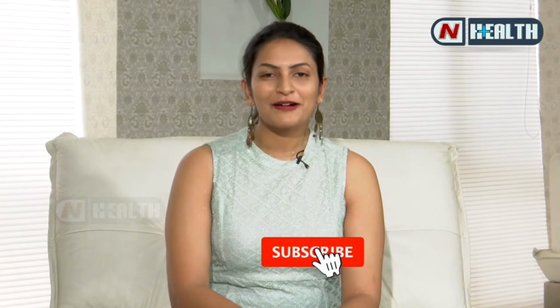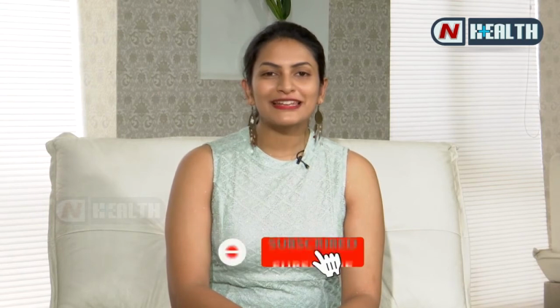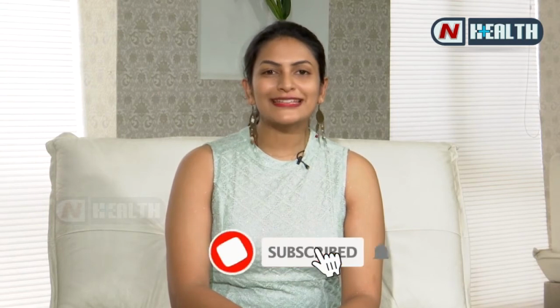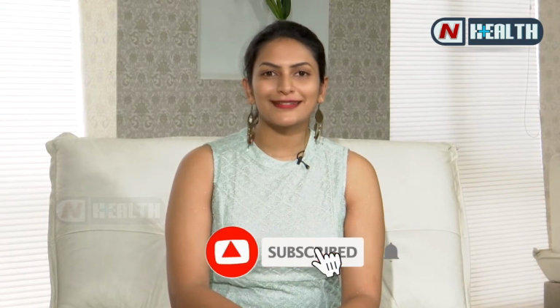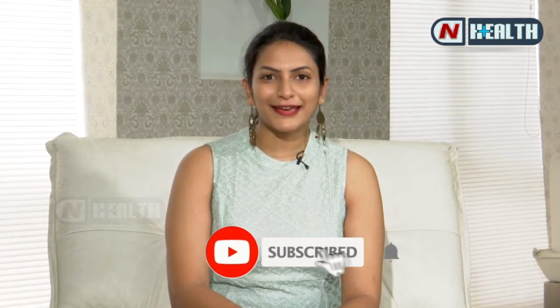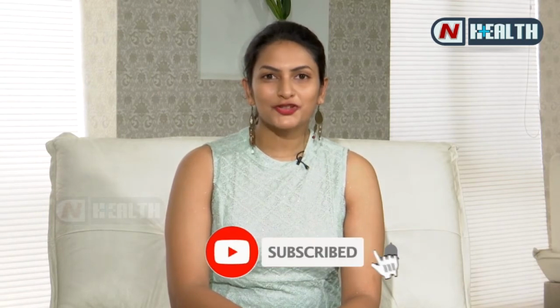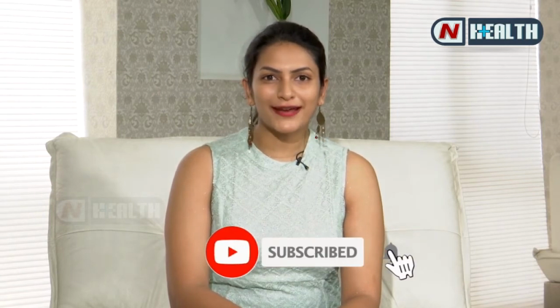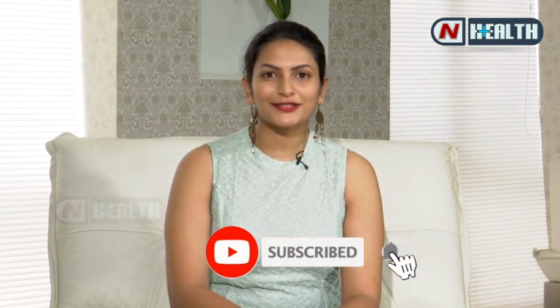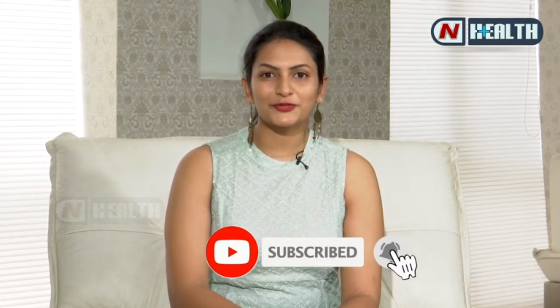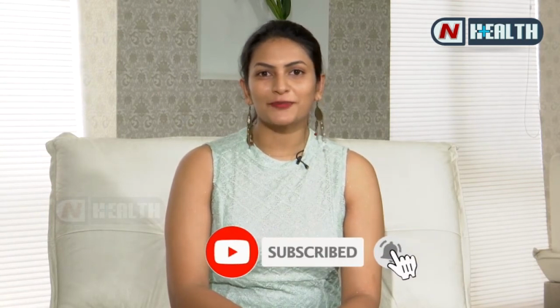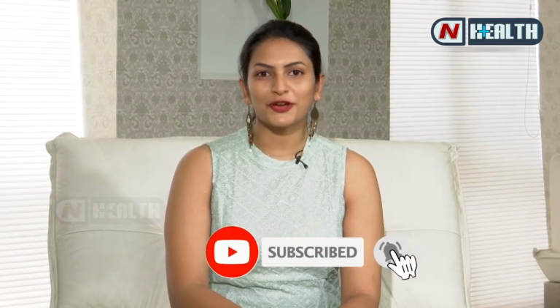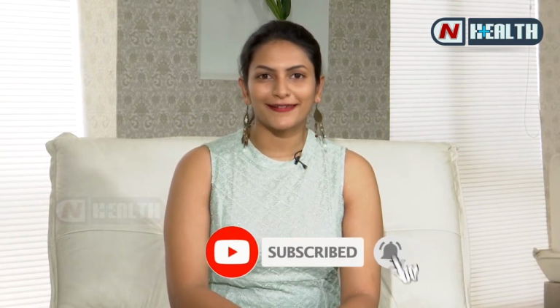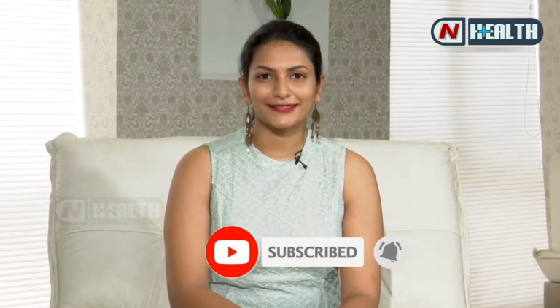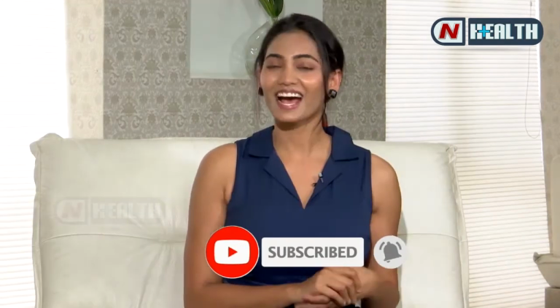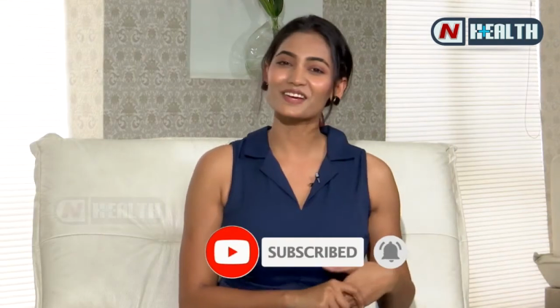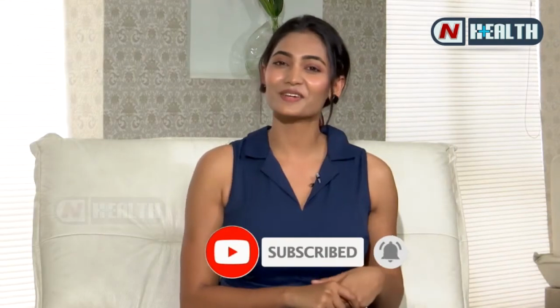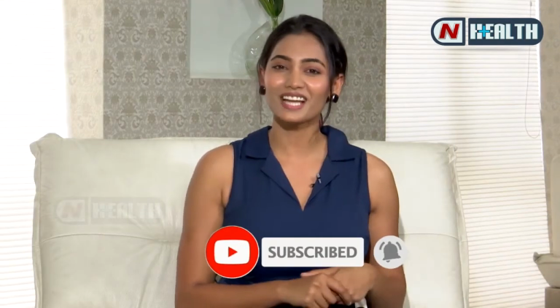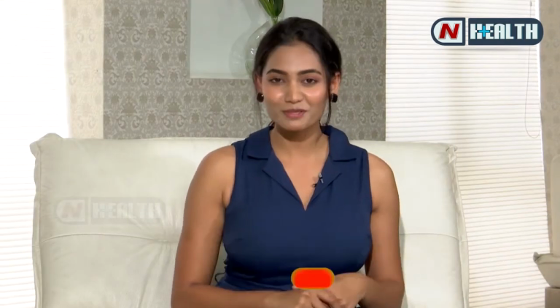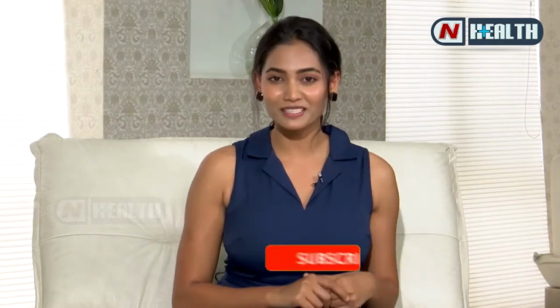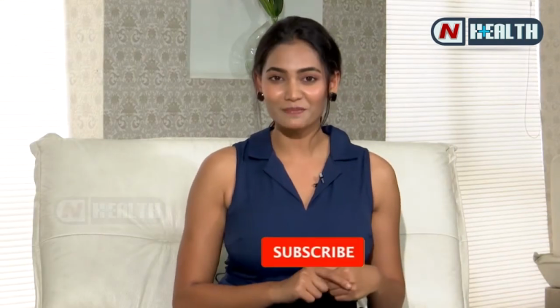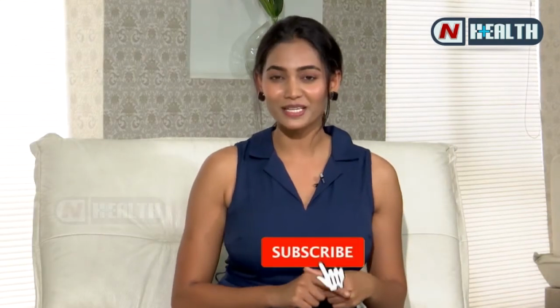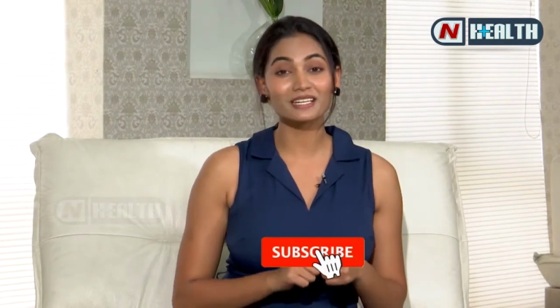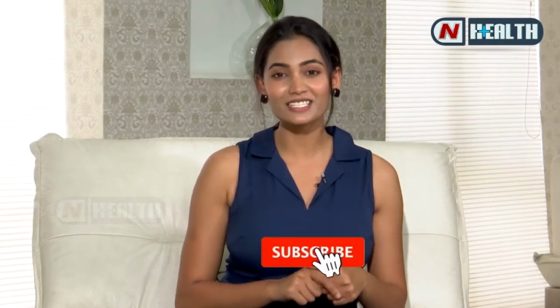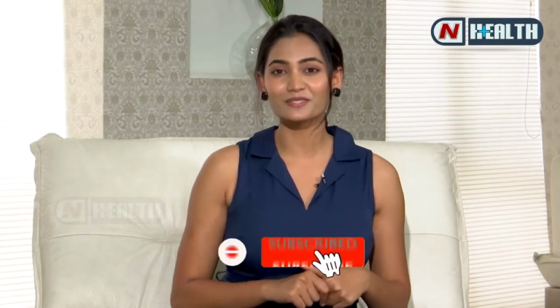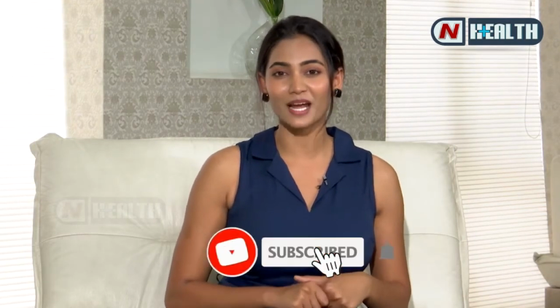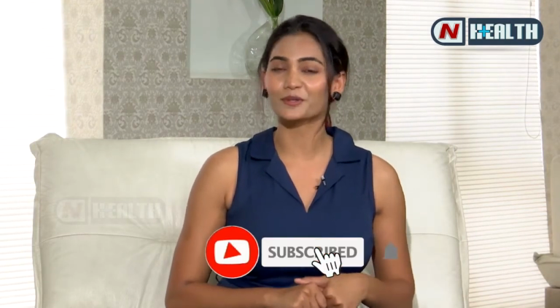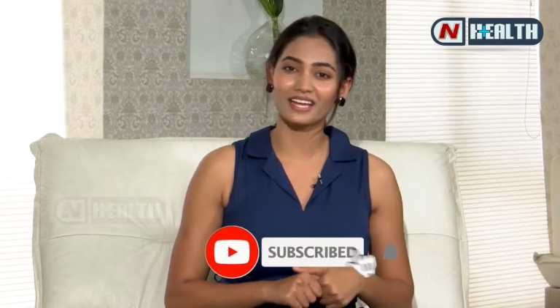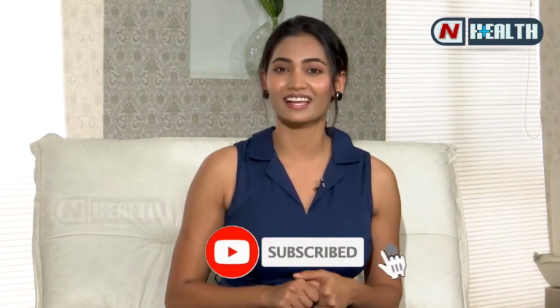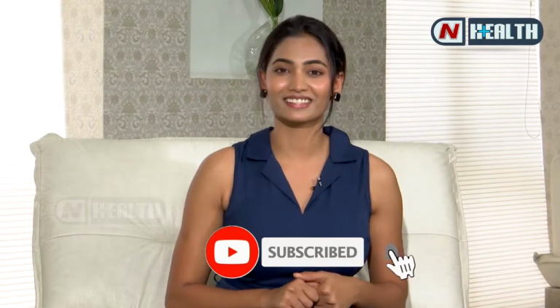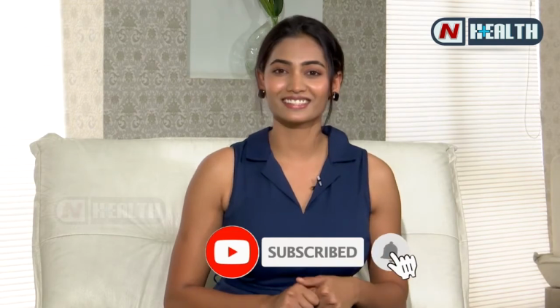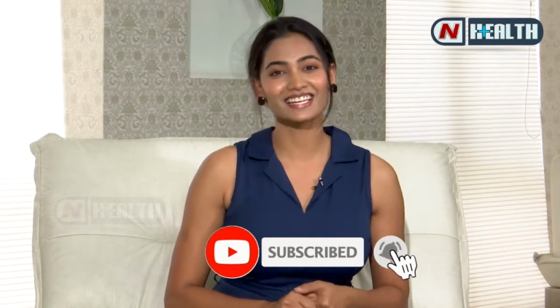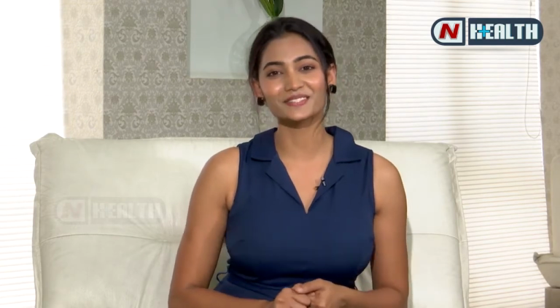Please like, share, and subscribe to nHealth. Hi everyone, I'm Spanna Palli. Please subscribe to nHealth. Thank you.